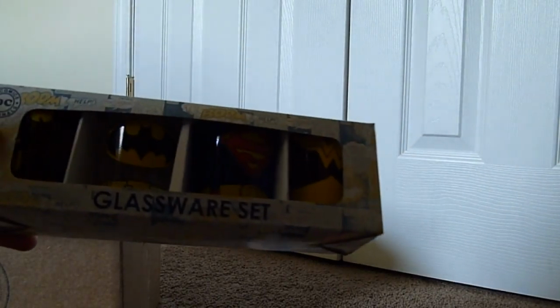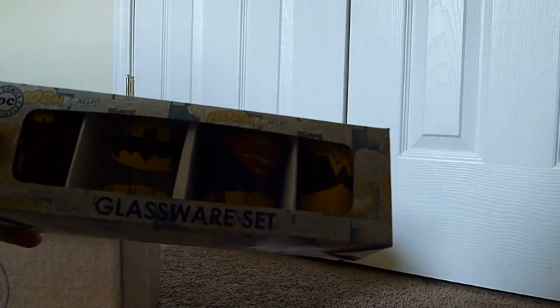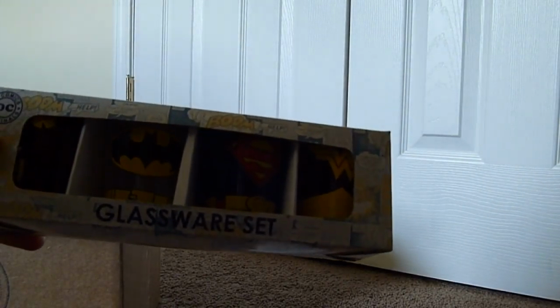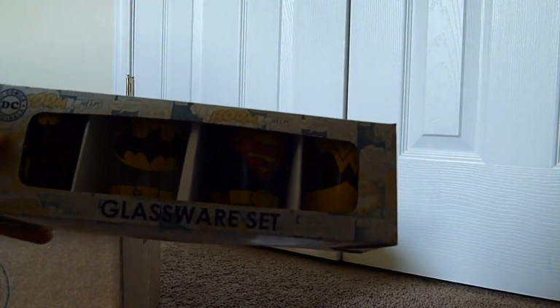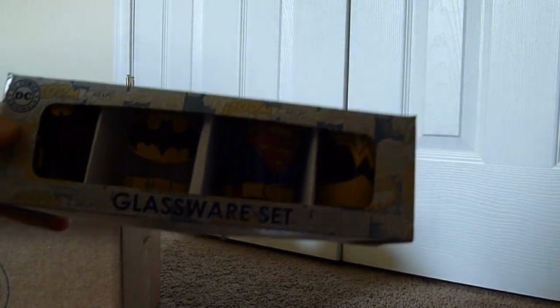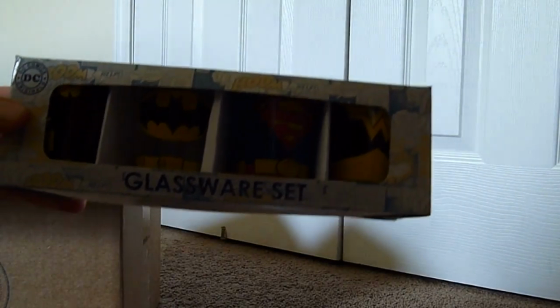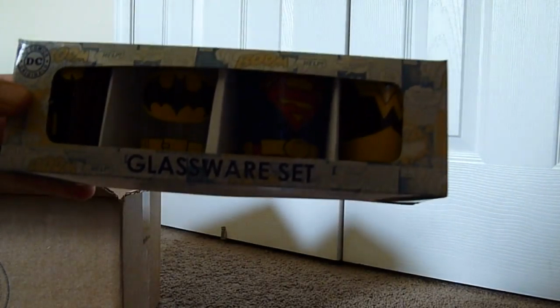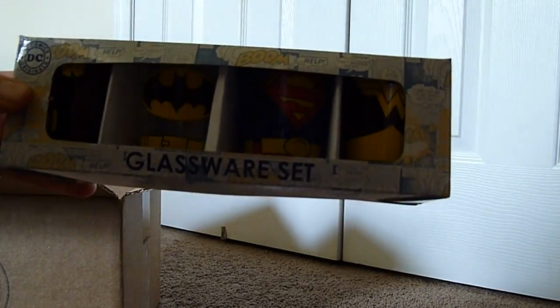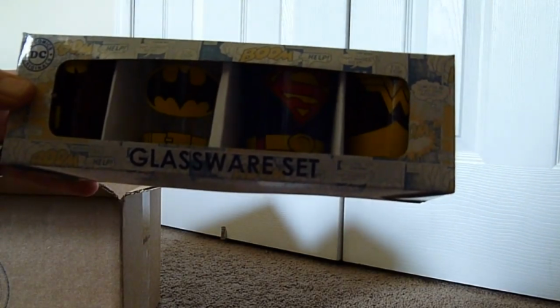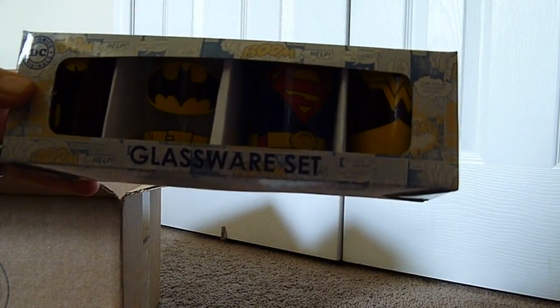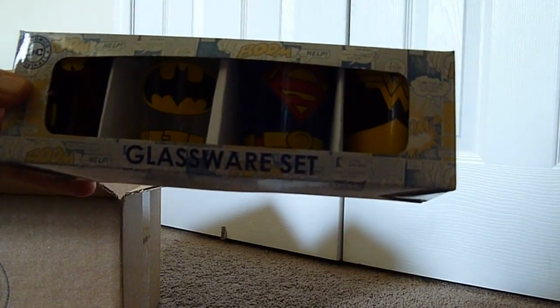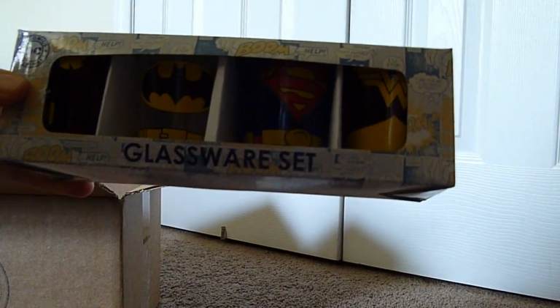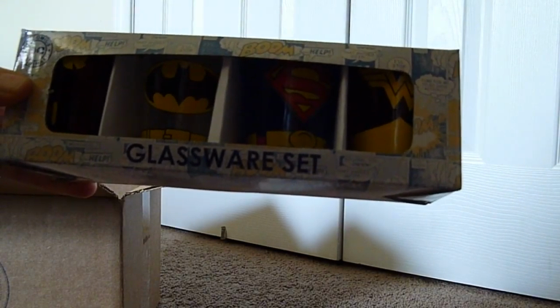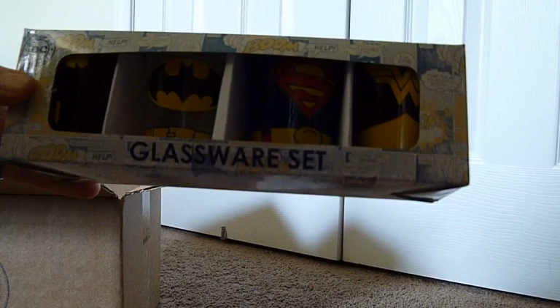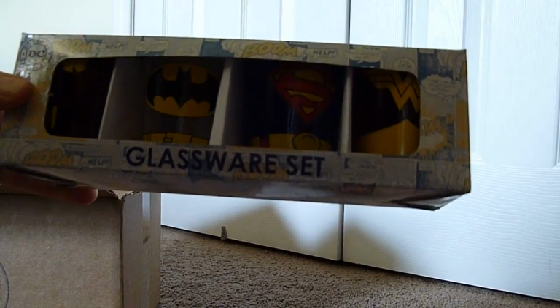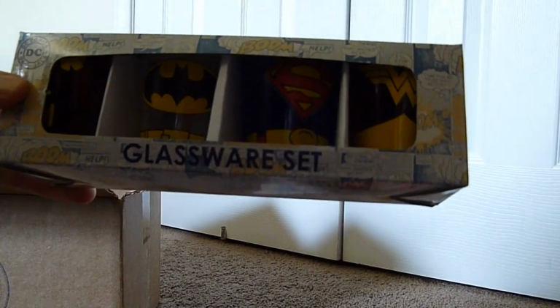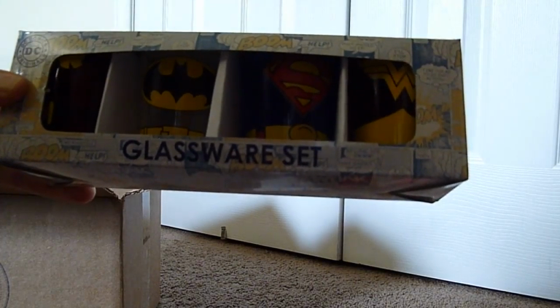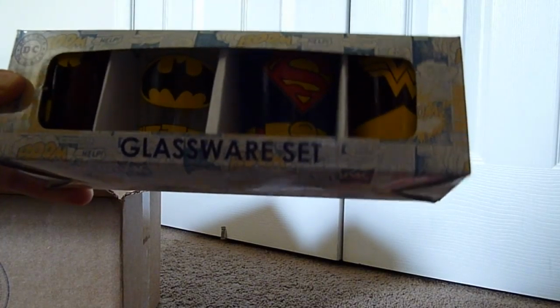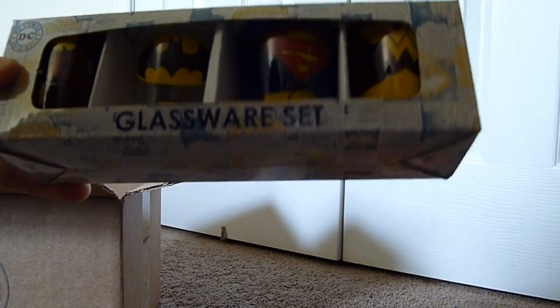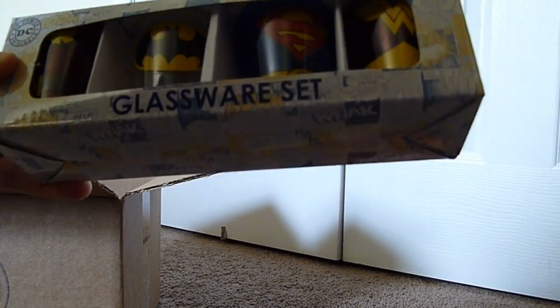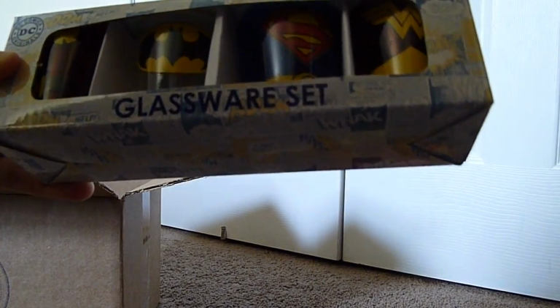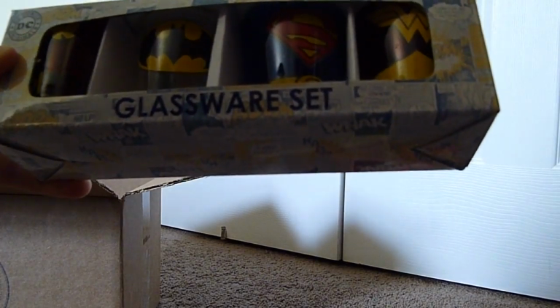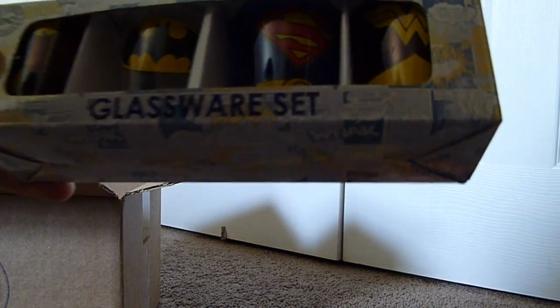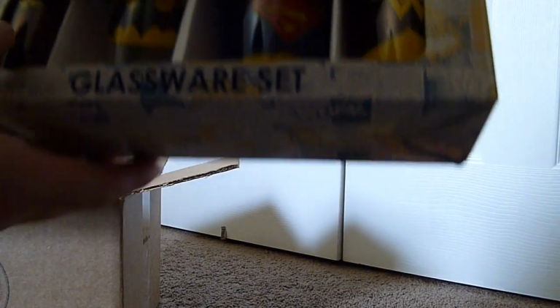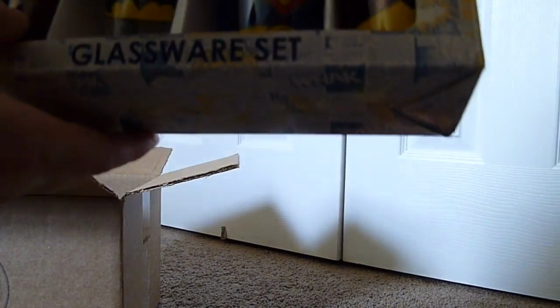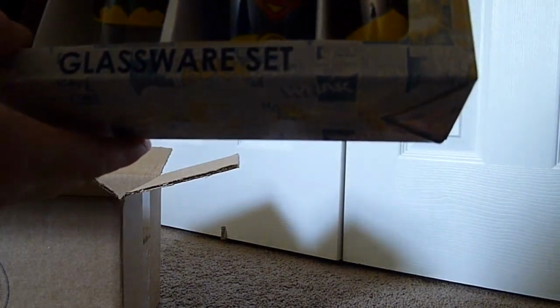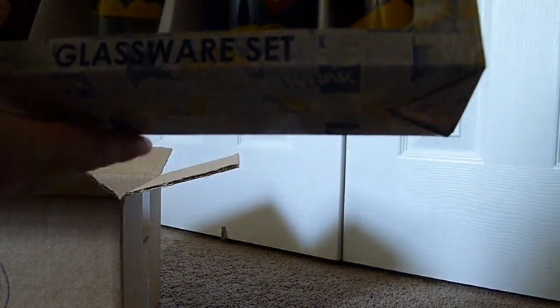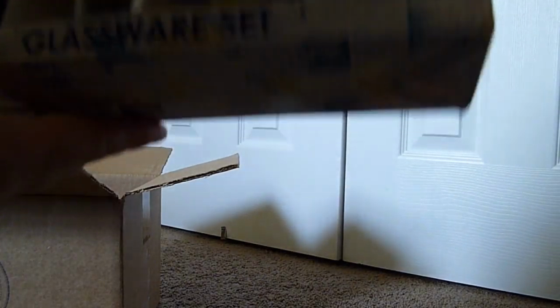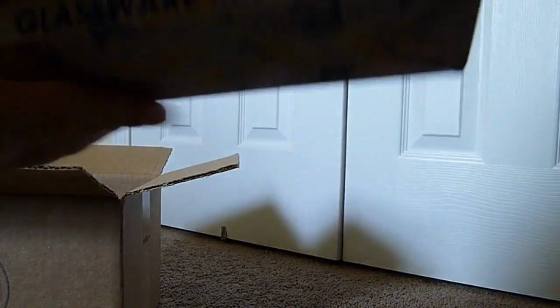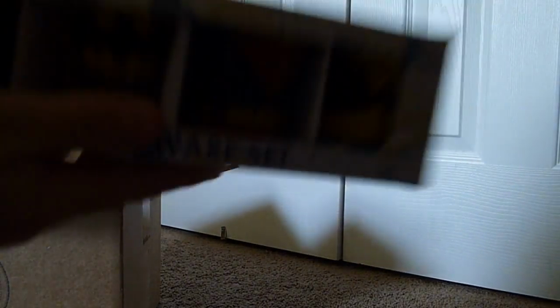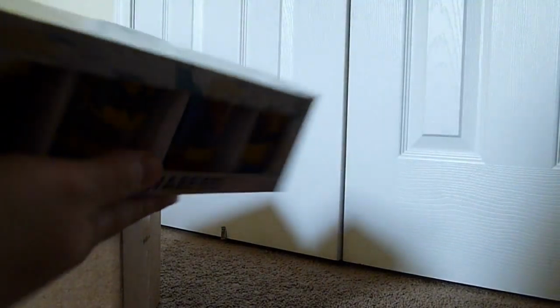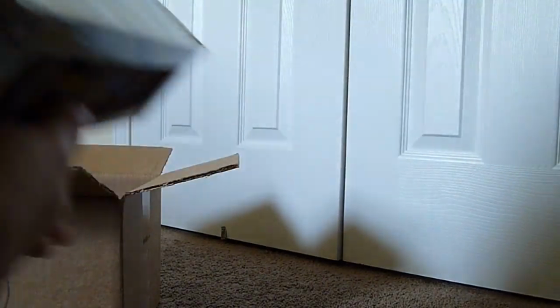It looks like a little shot glass set — Wonder Woman, Superman, Batman, and... I can't see what the other one is in there.